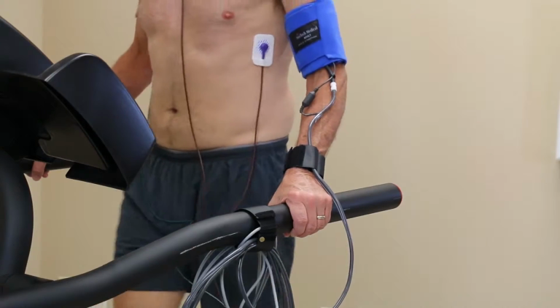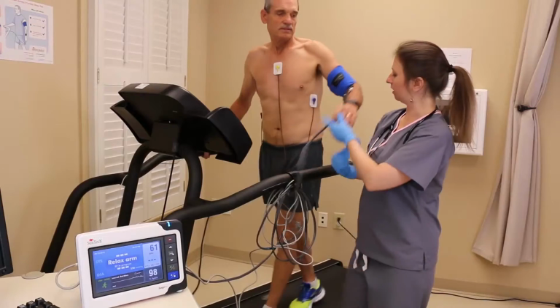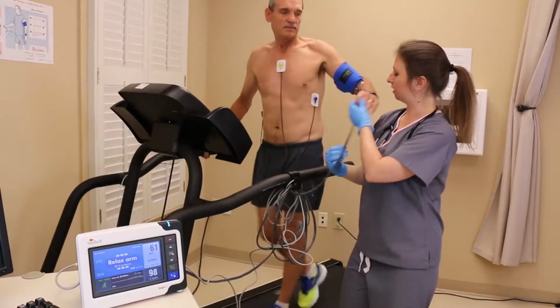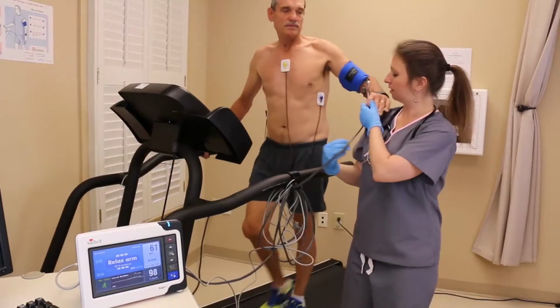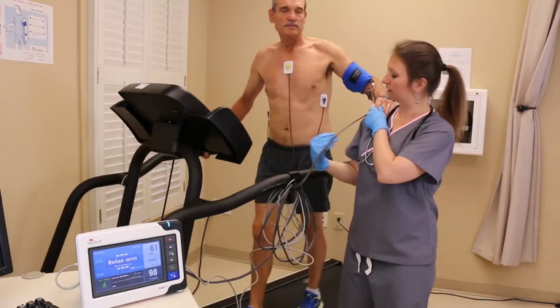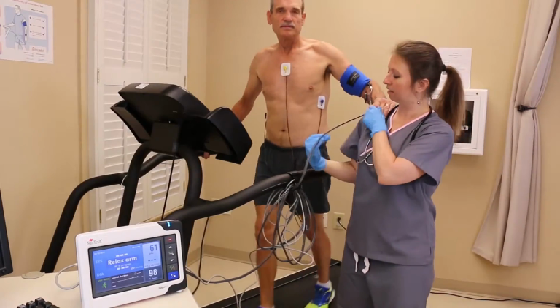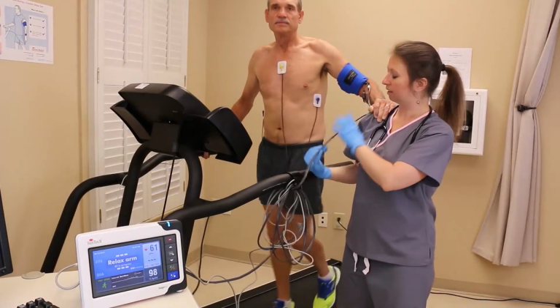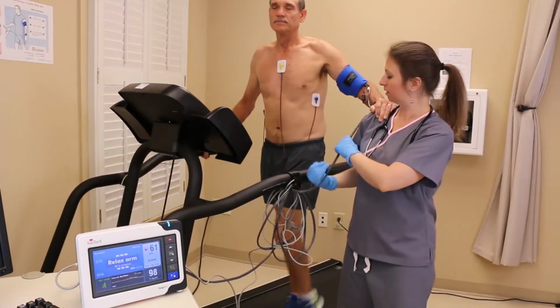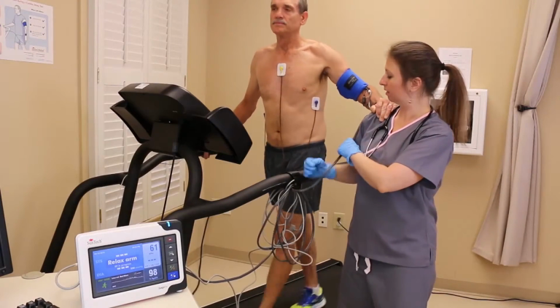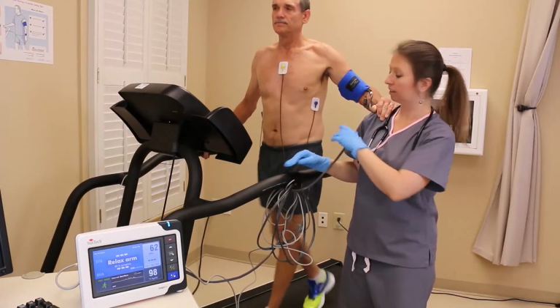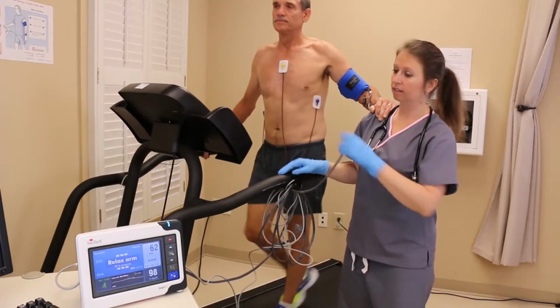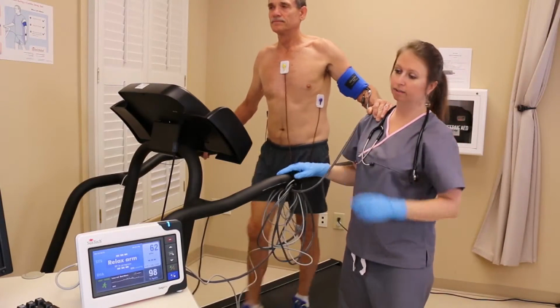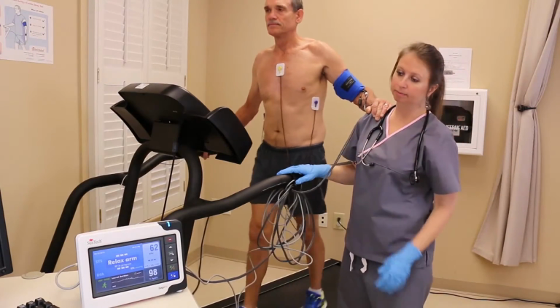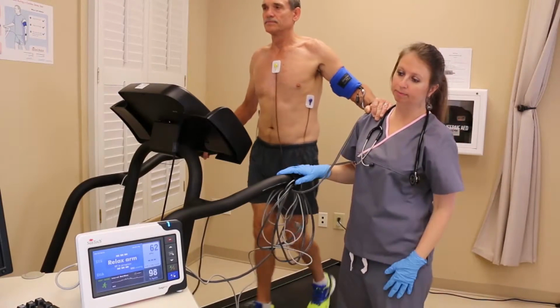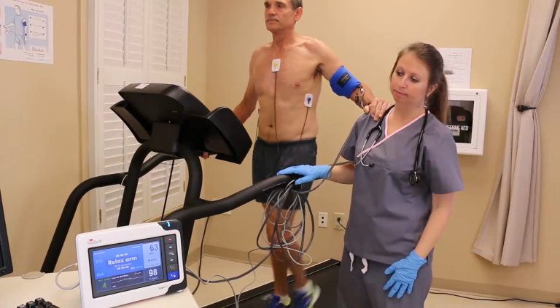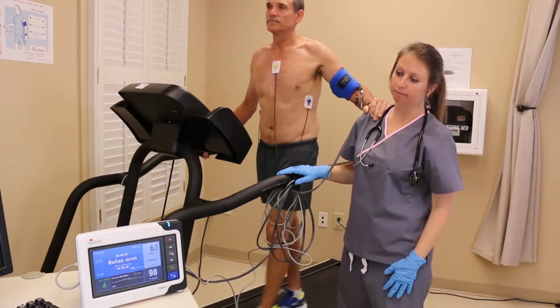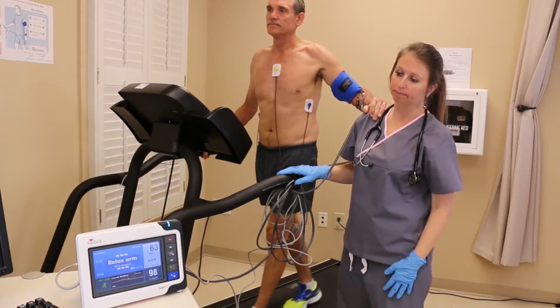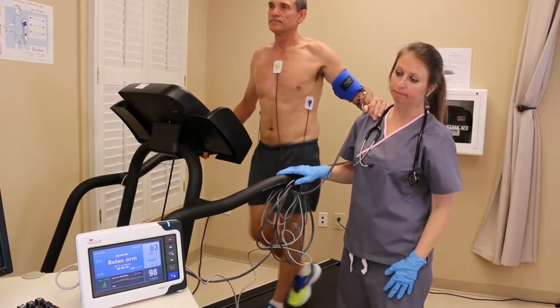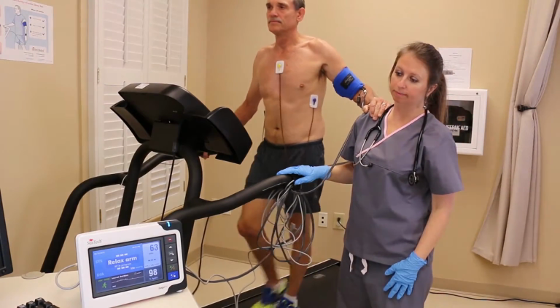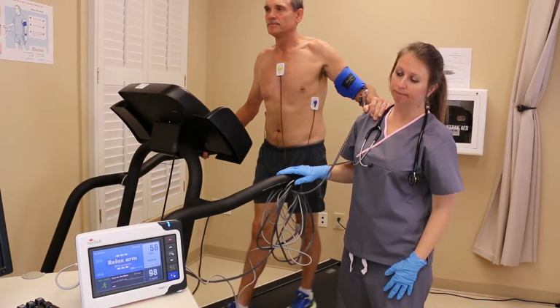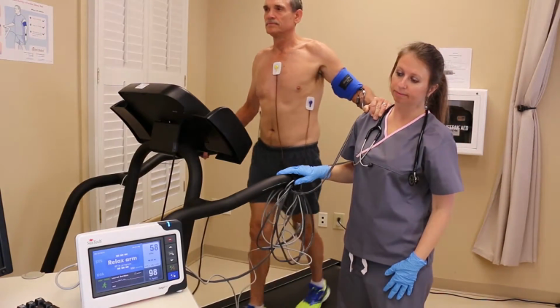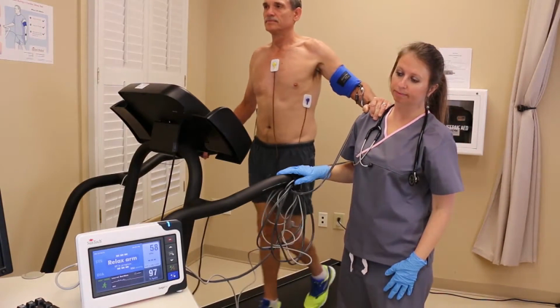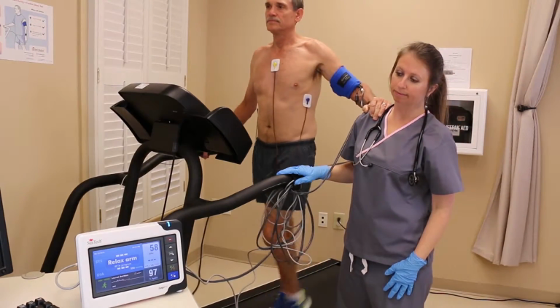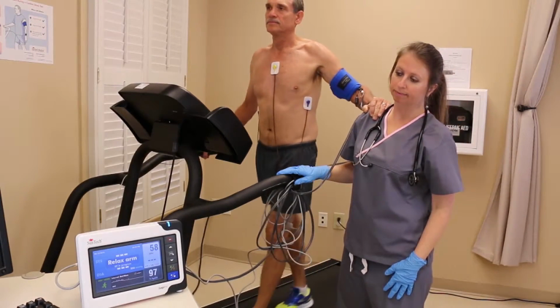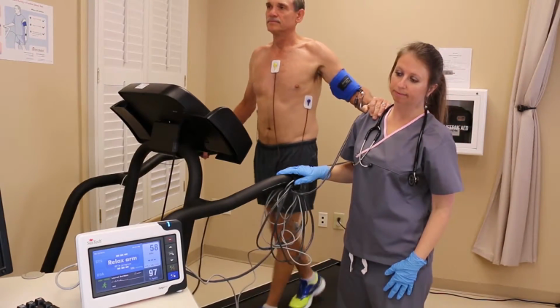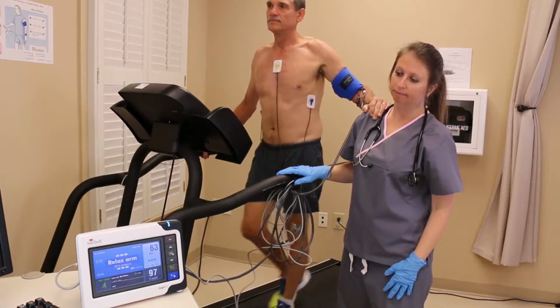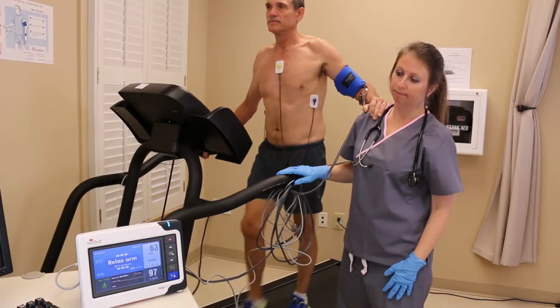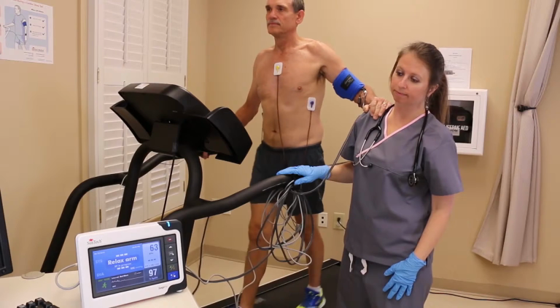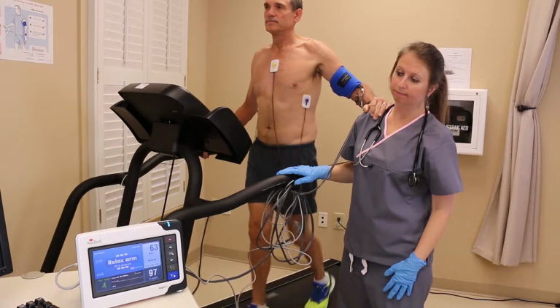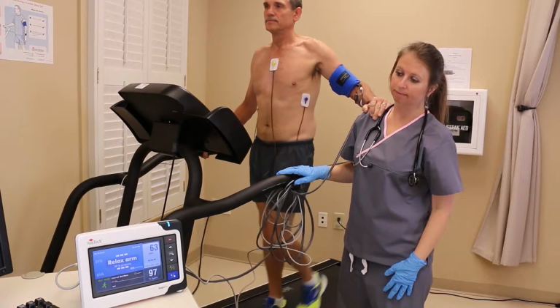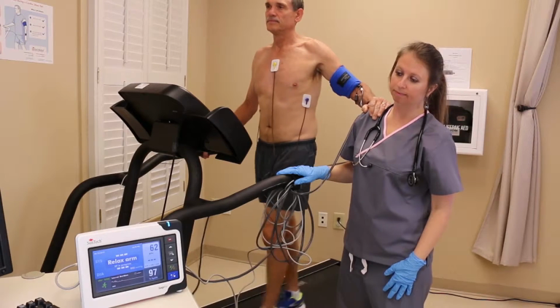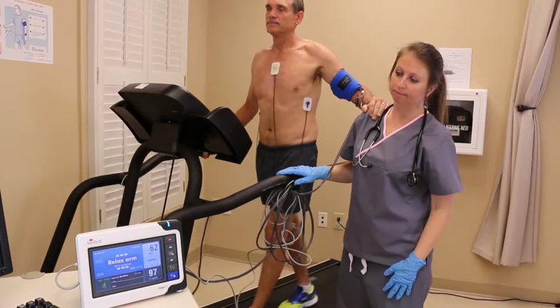A third technique is to have the patient rest their cuff arm on the shoulder of a technician when they feel the cuff inflate.